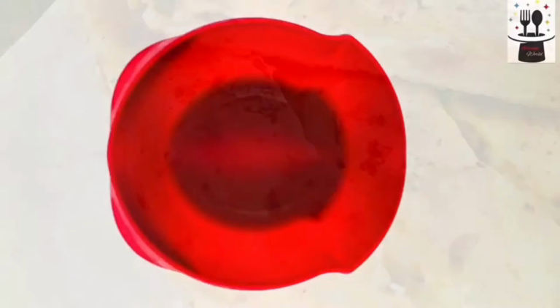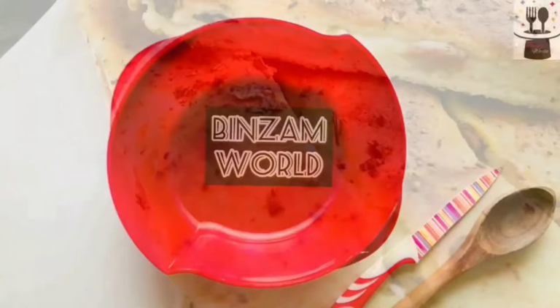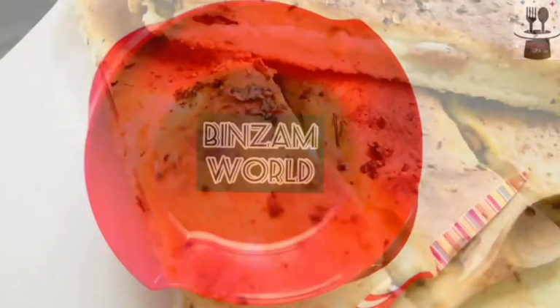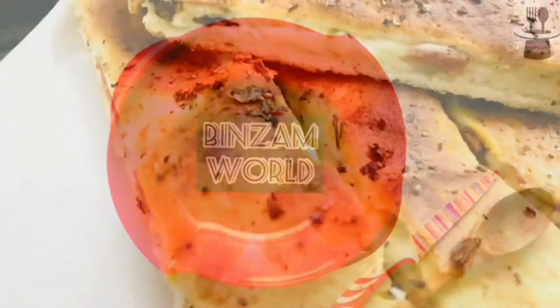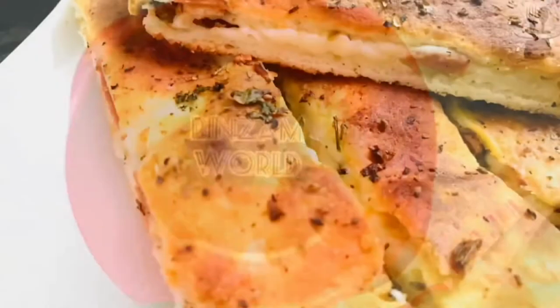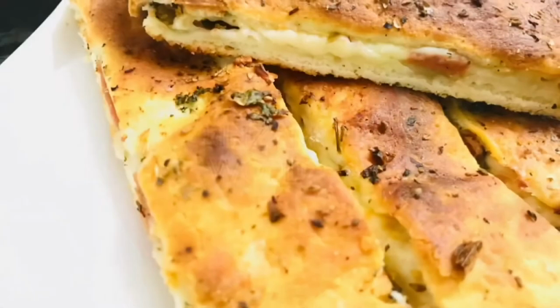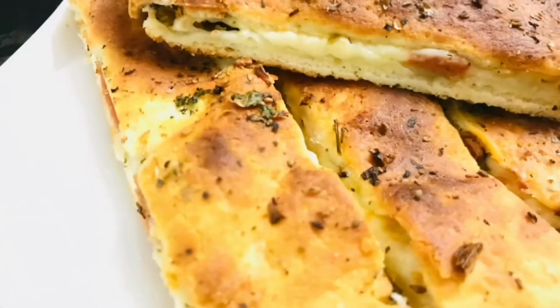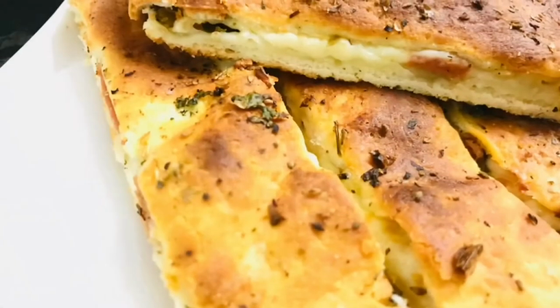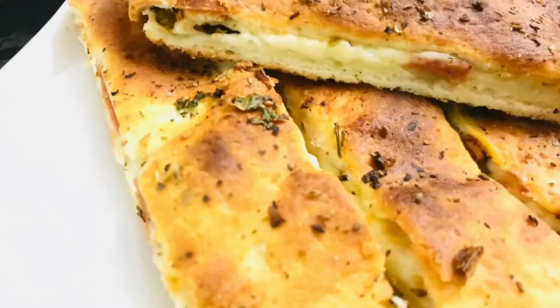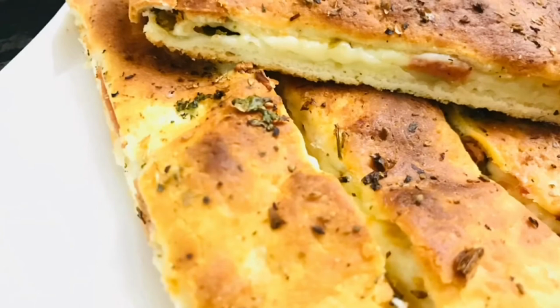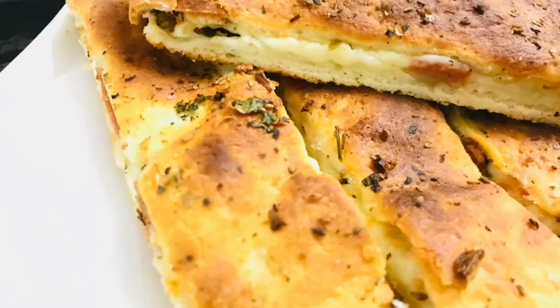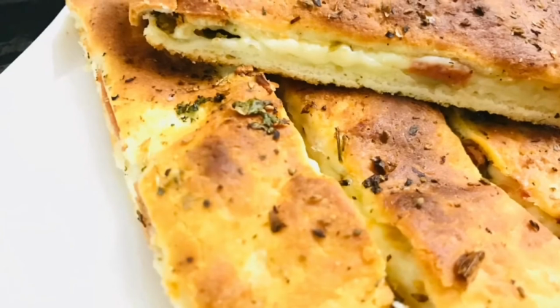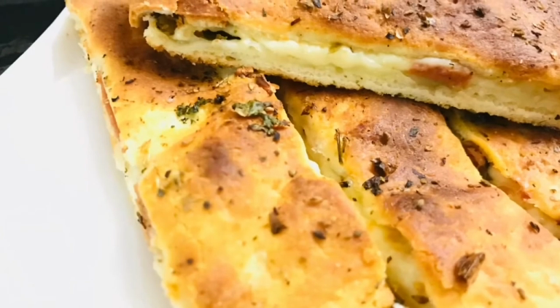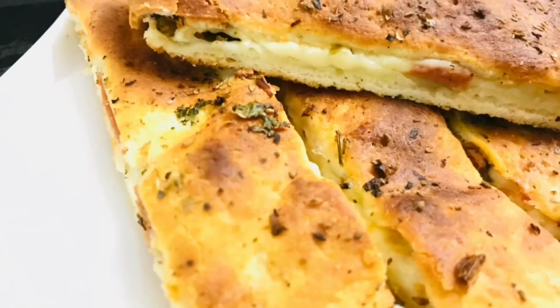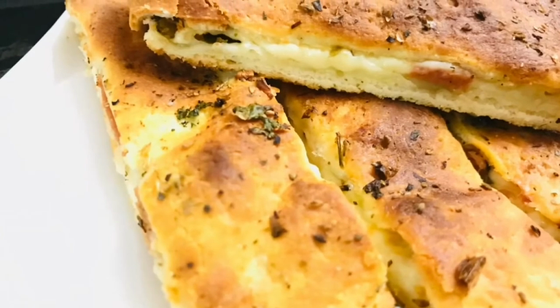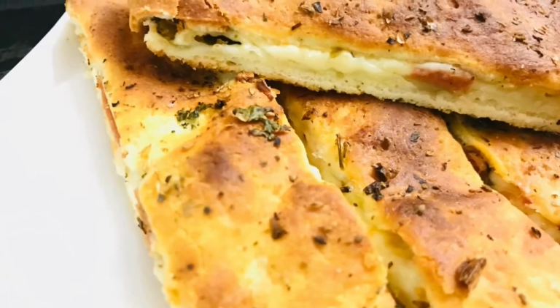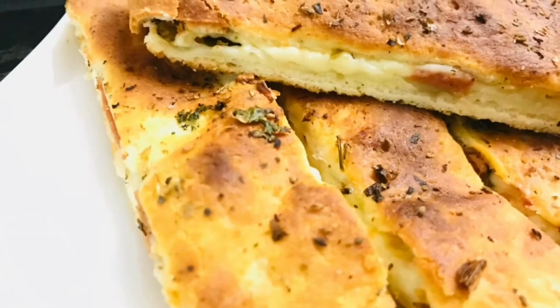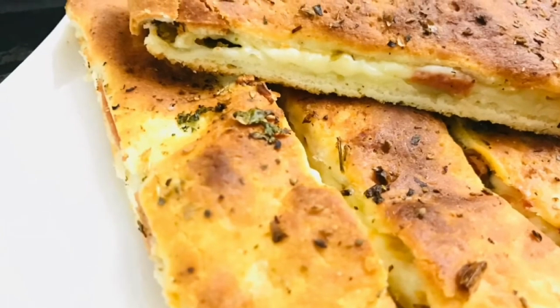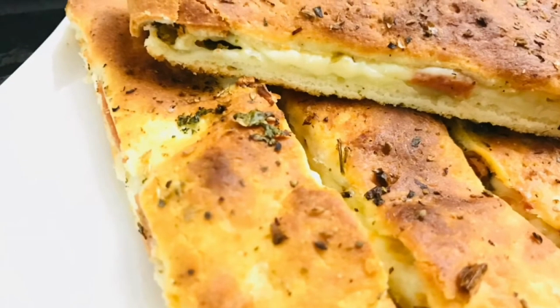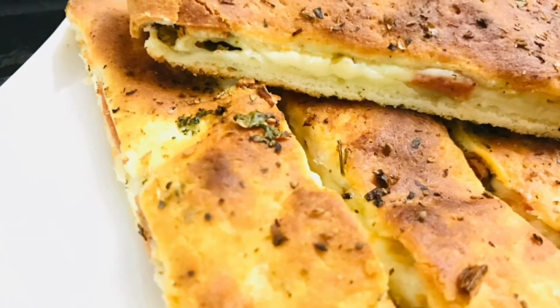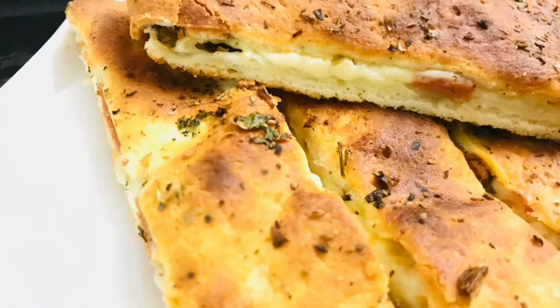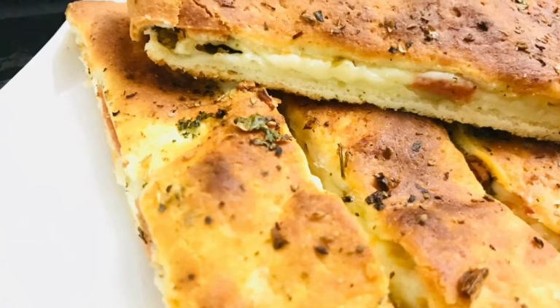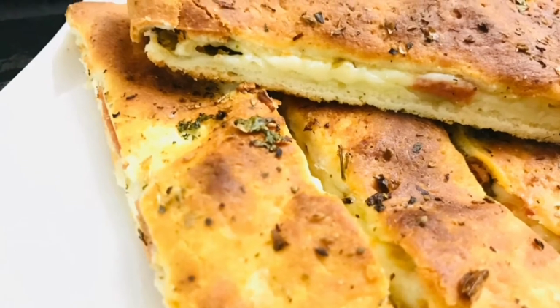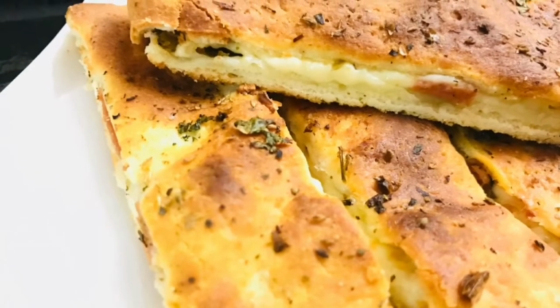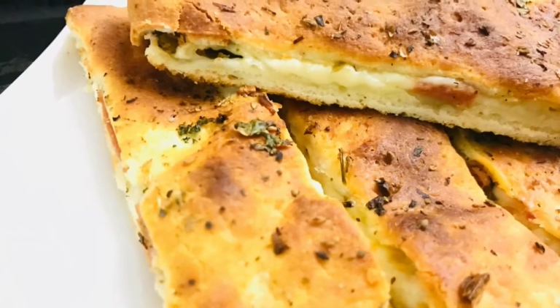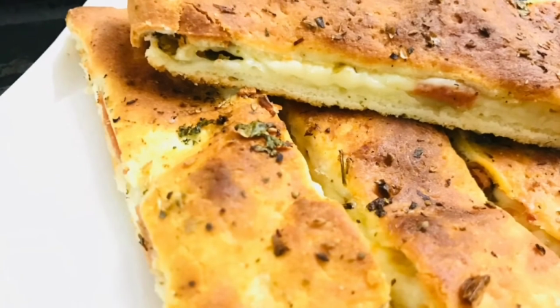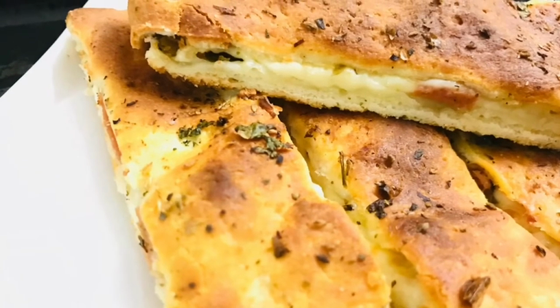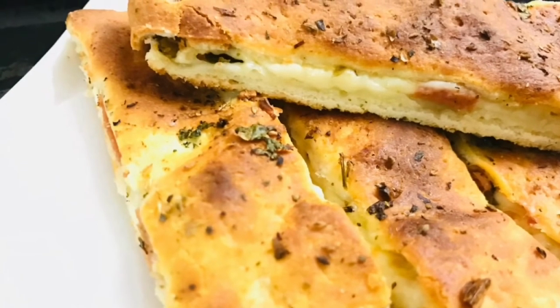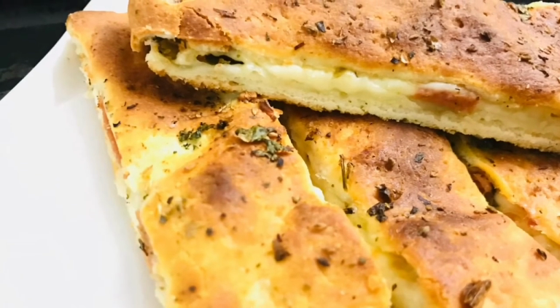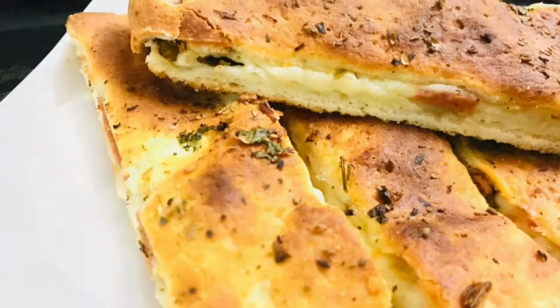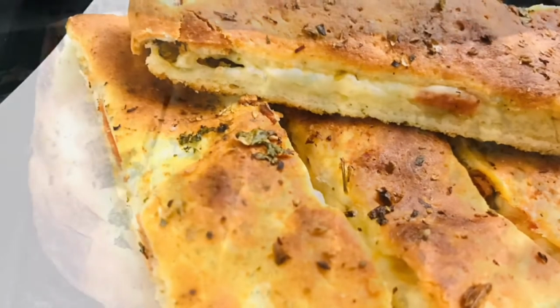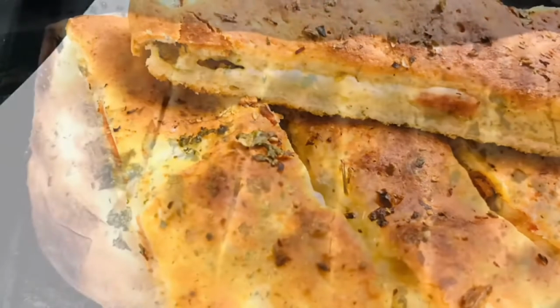Hello friends! Welcome back to Binzaam World! This dish is Sausage Stuffed Garlic Bread.